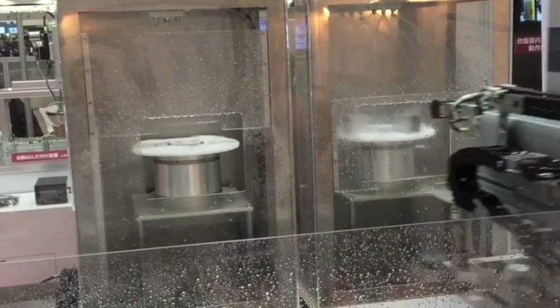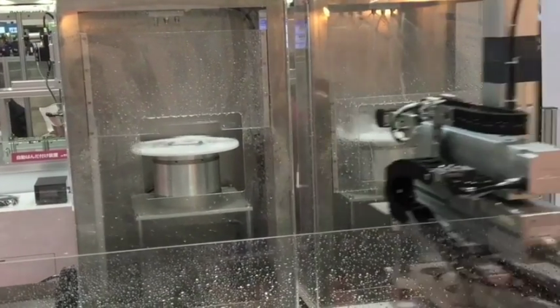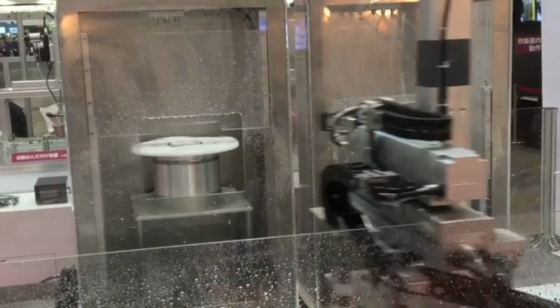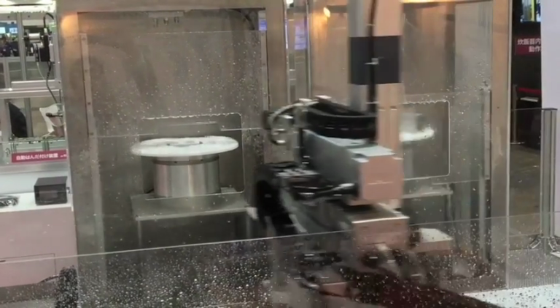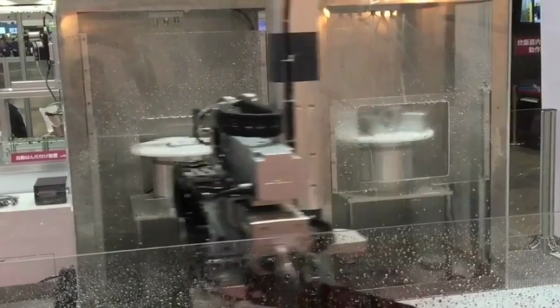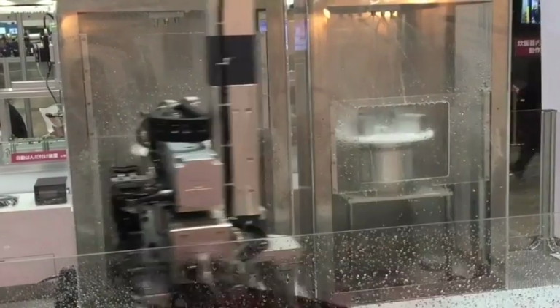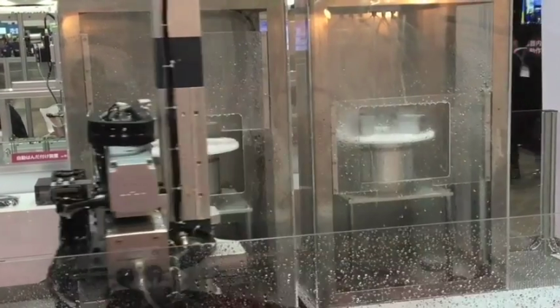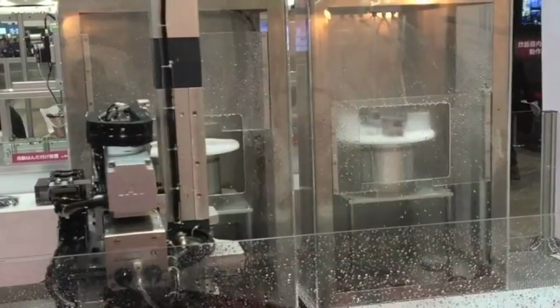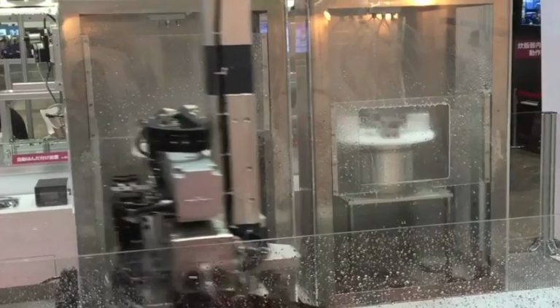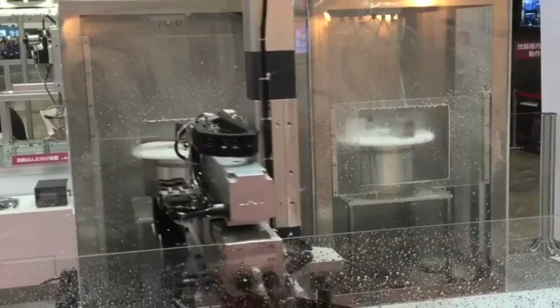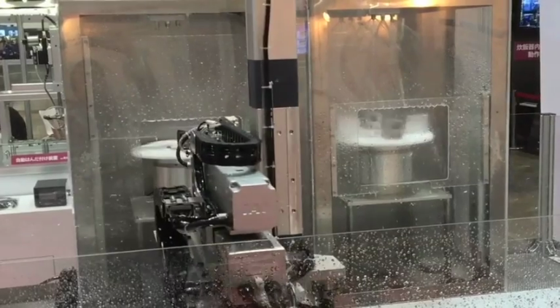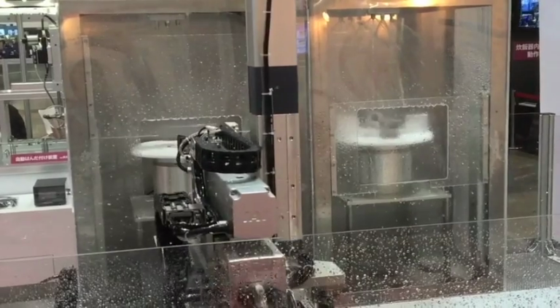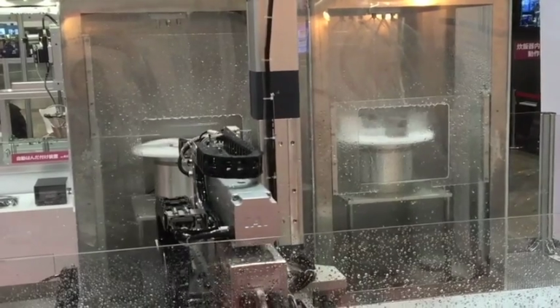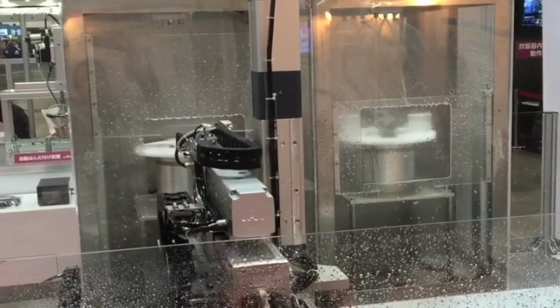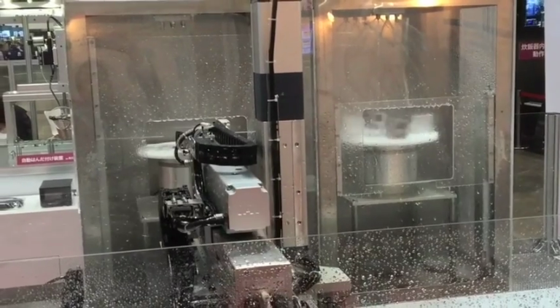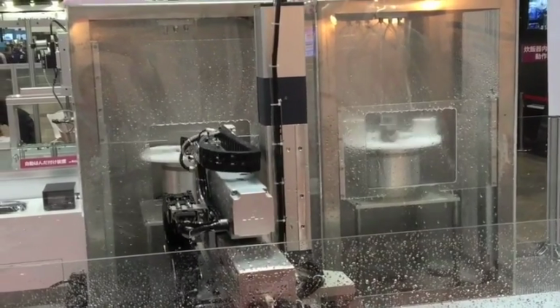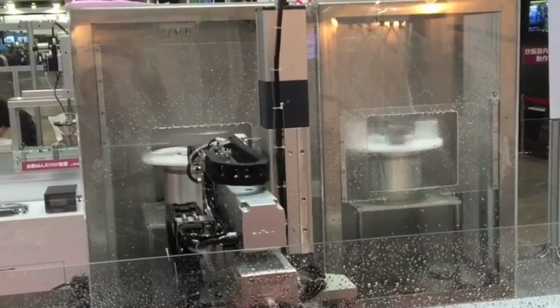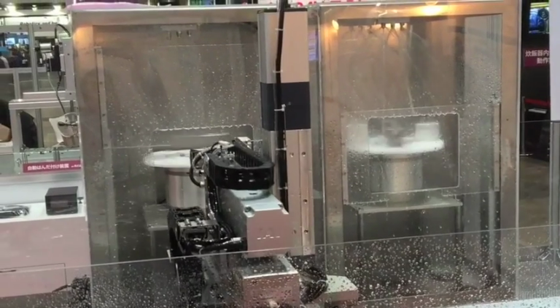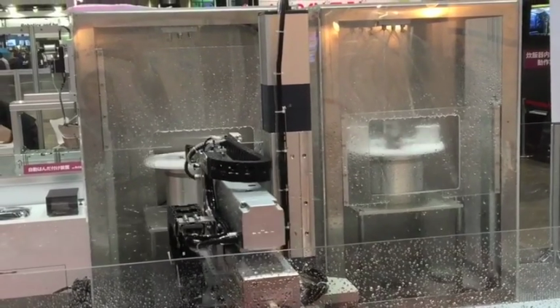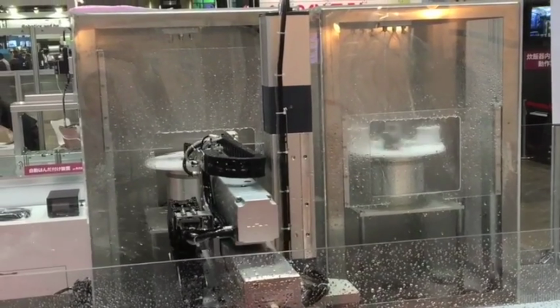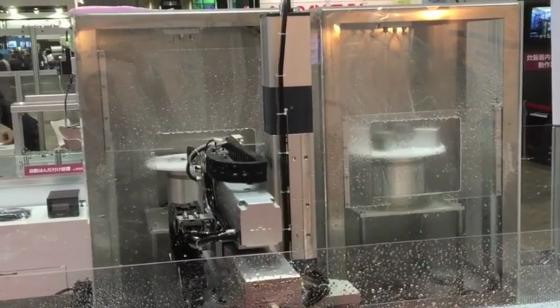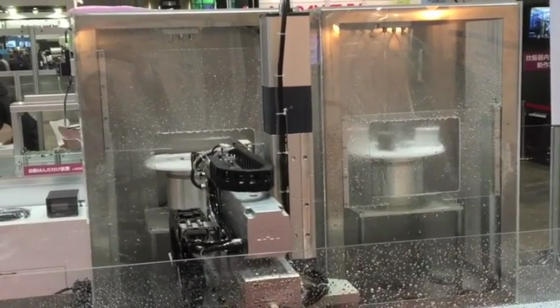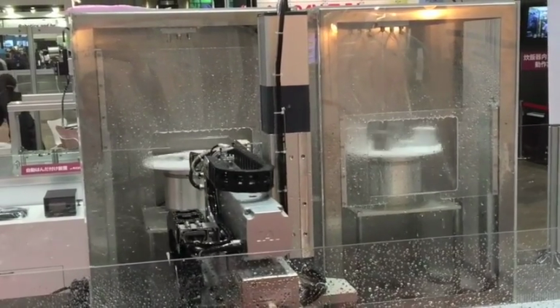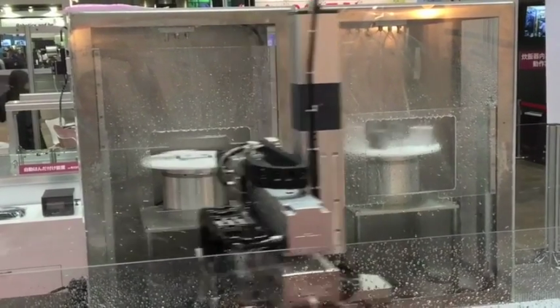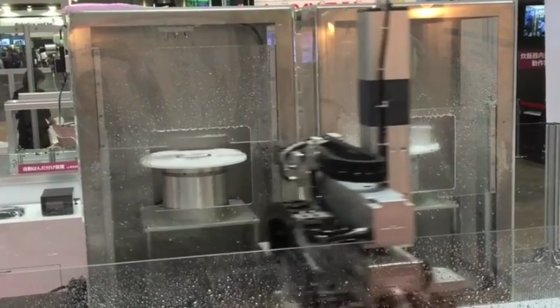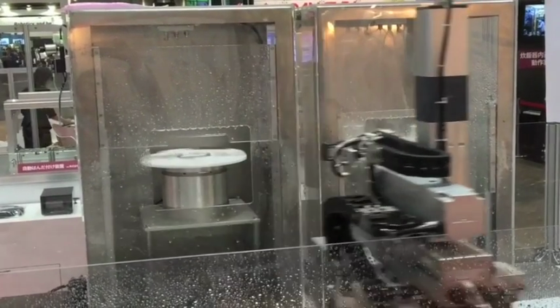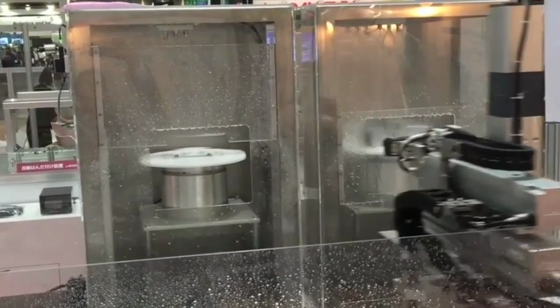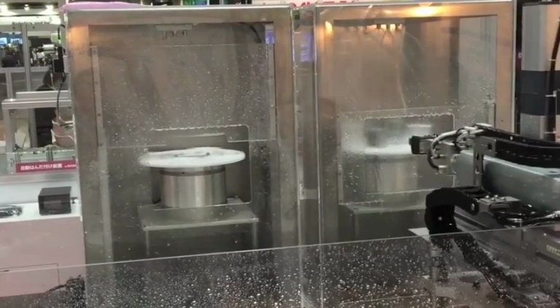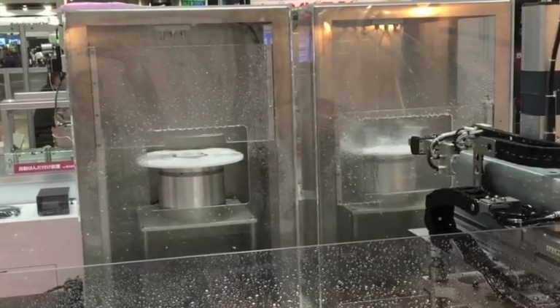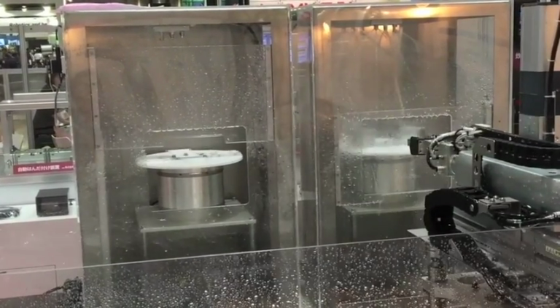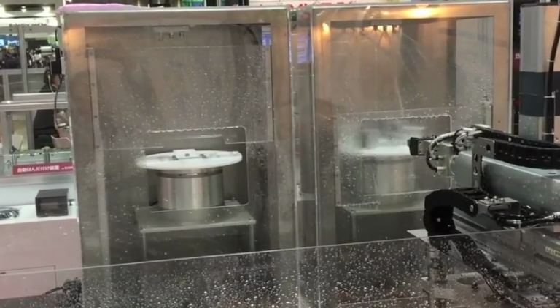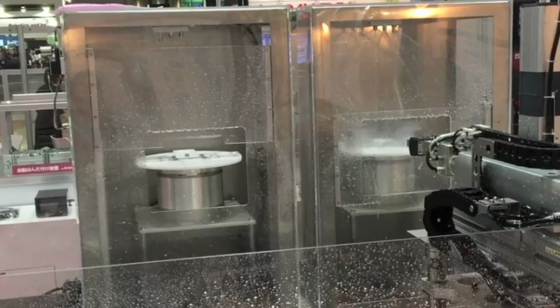In this demo, we have automated the loading and unloading of a cleaning machine being run by our own rotary actuators.